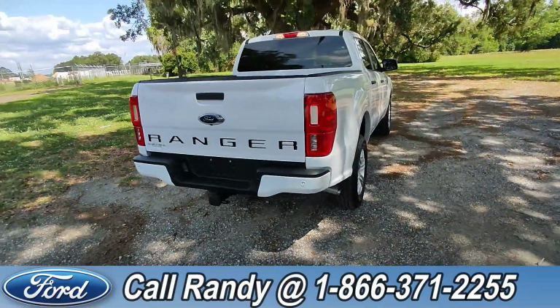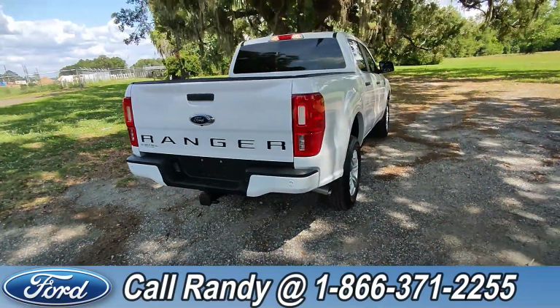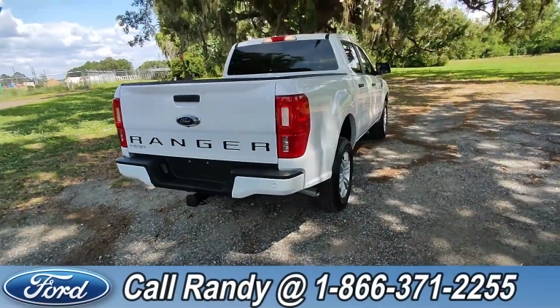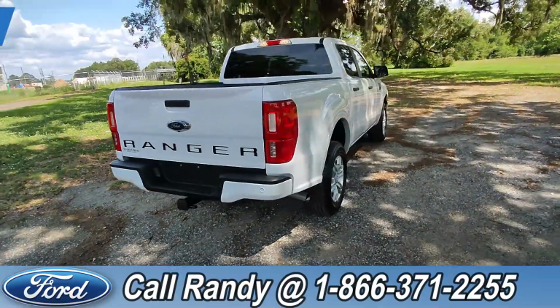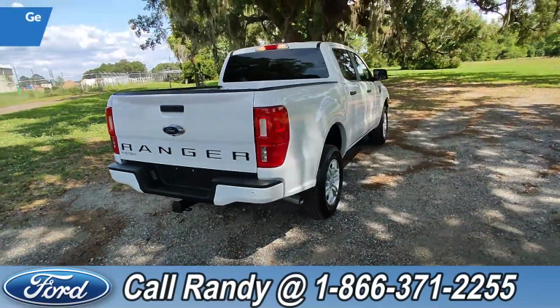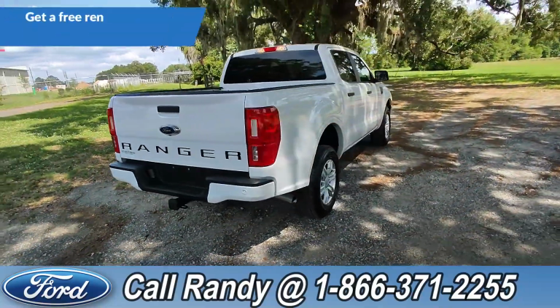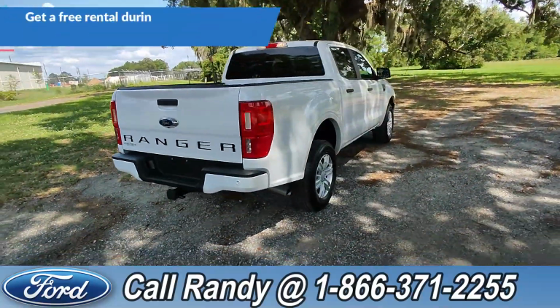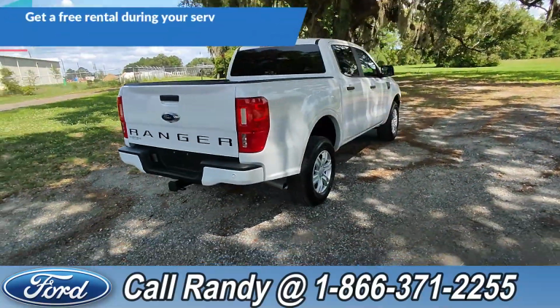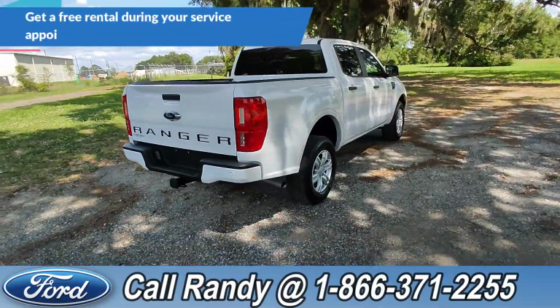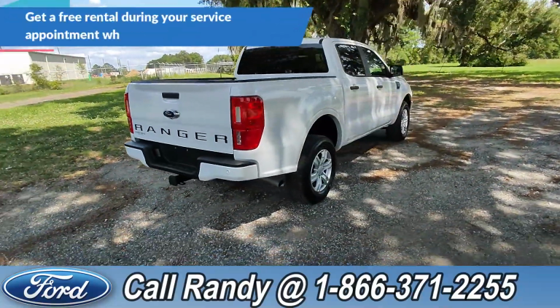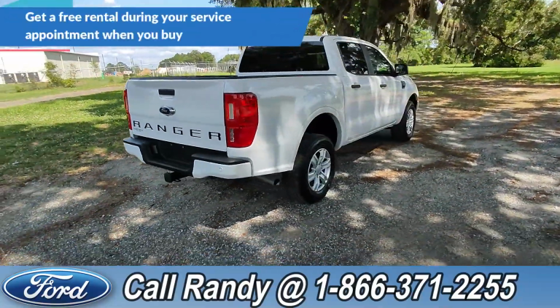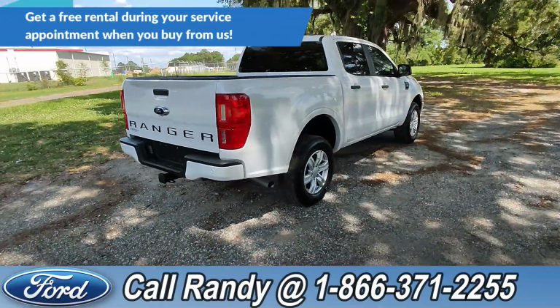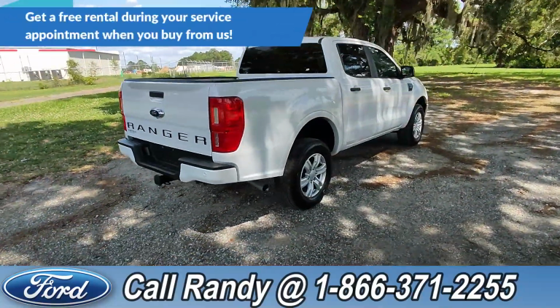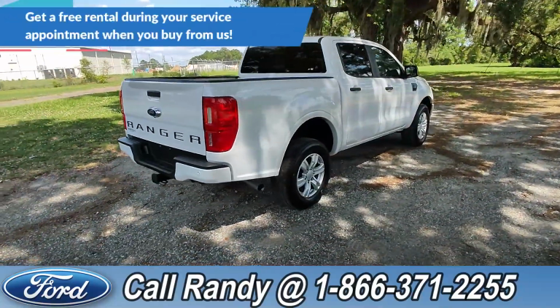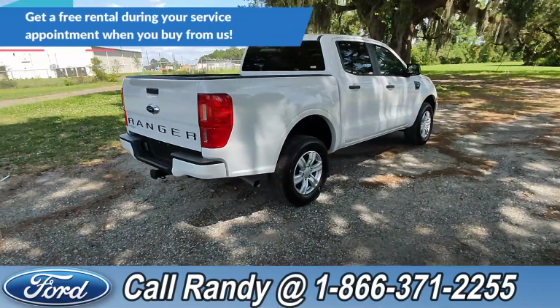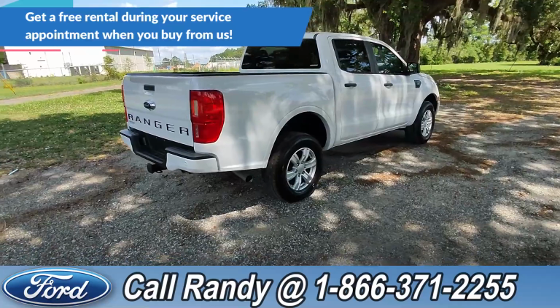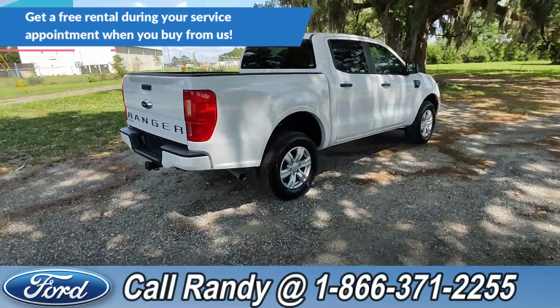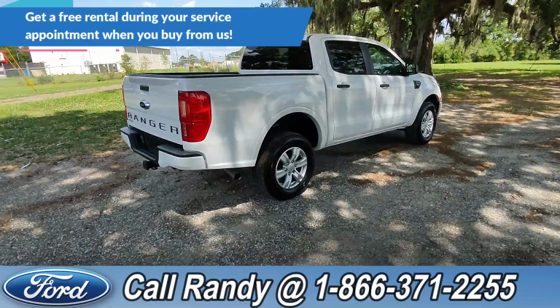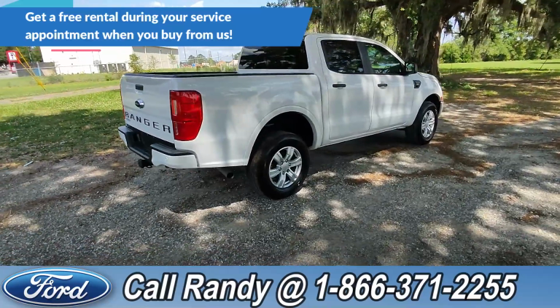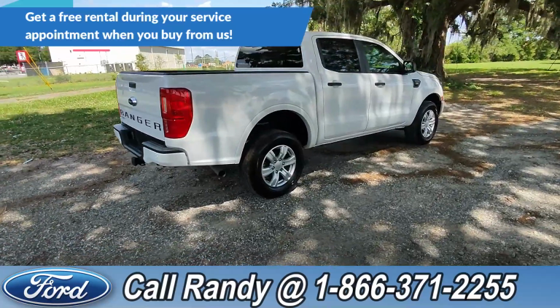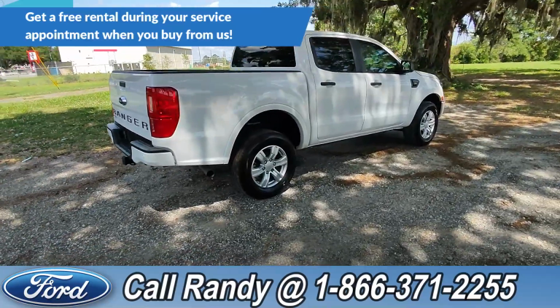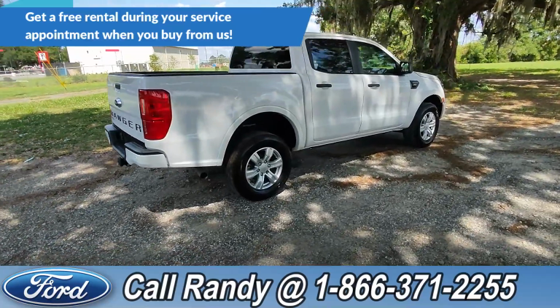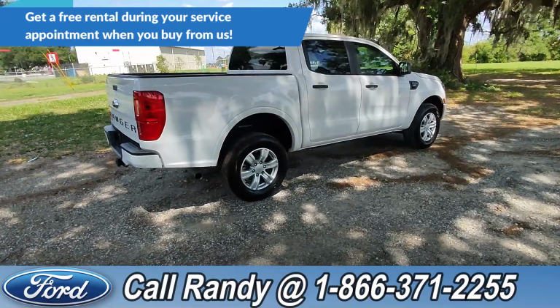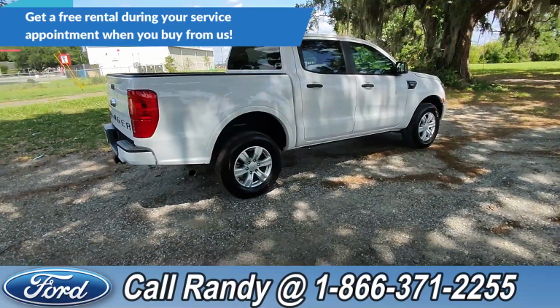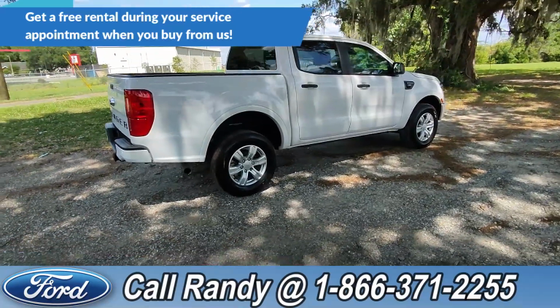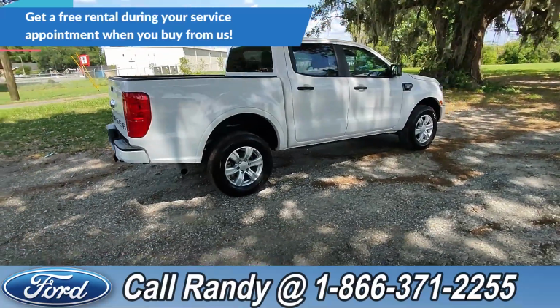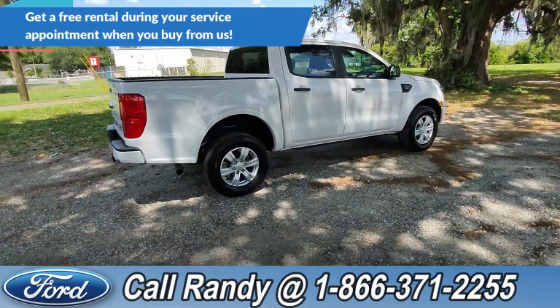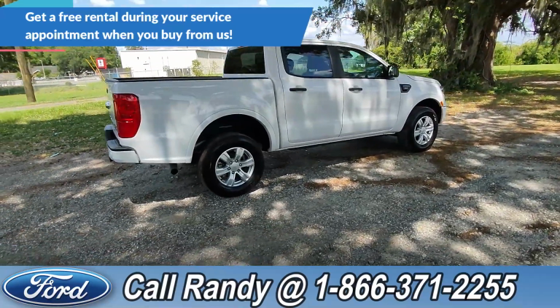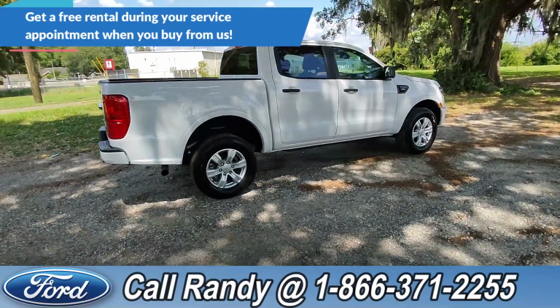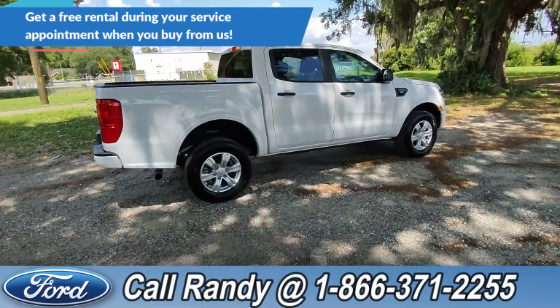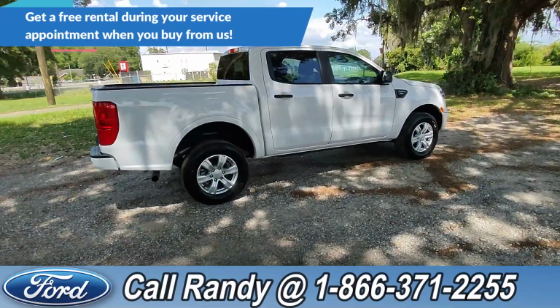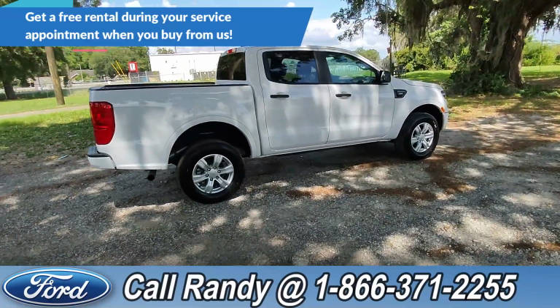If you'd like more information on this Ranger, you can check it out online at SantaFeFord.com or give us a call at the number below.